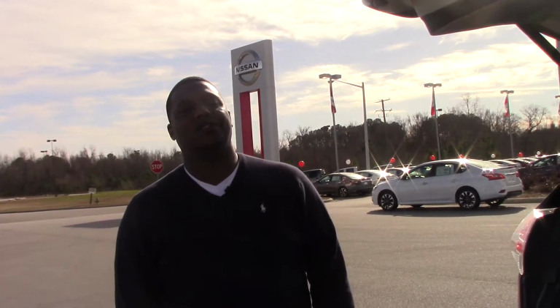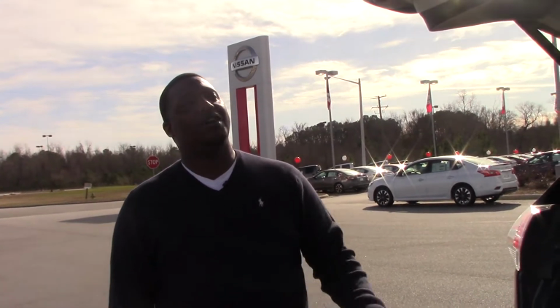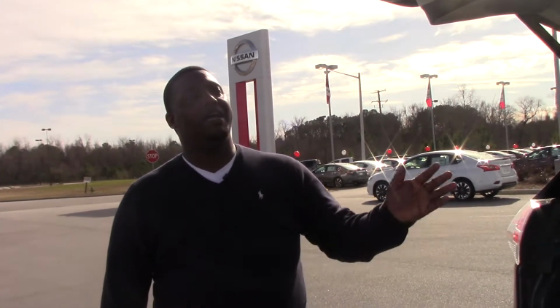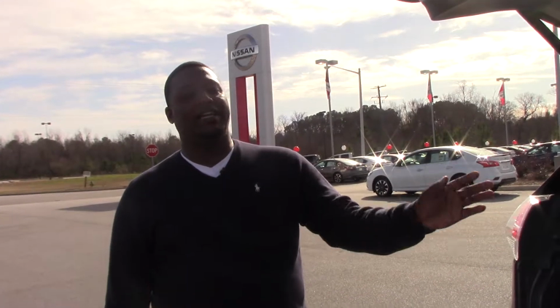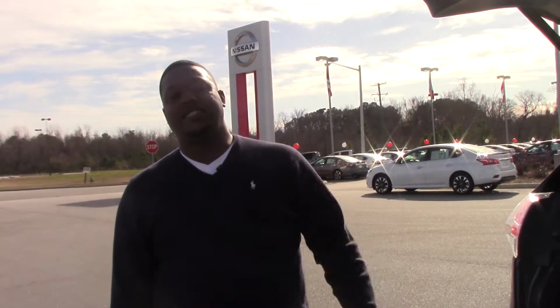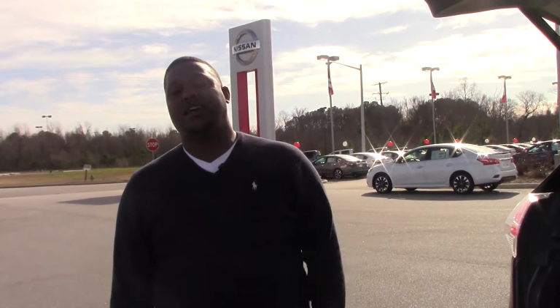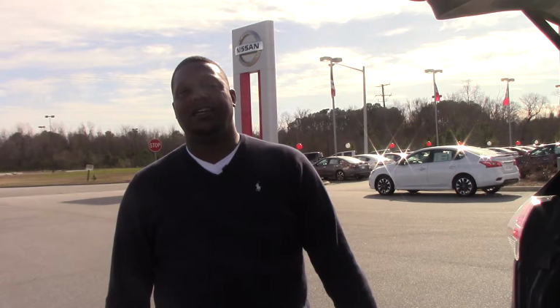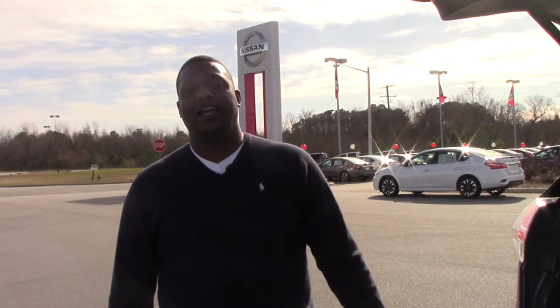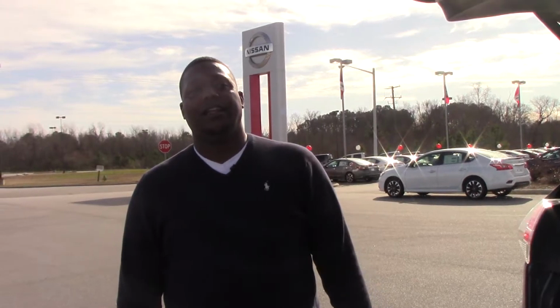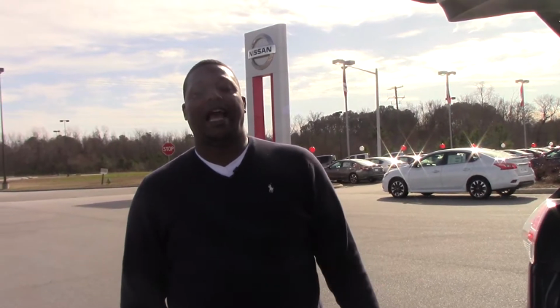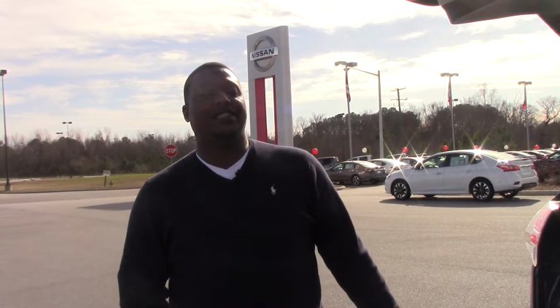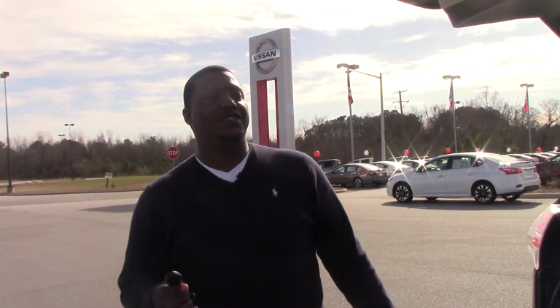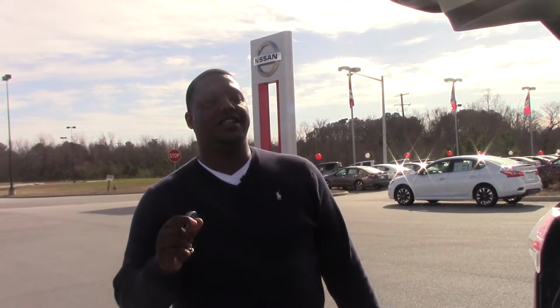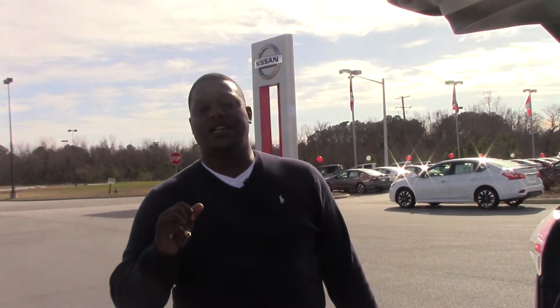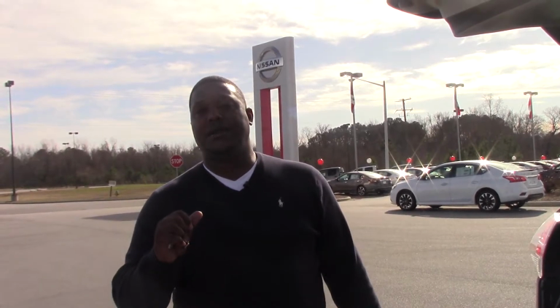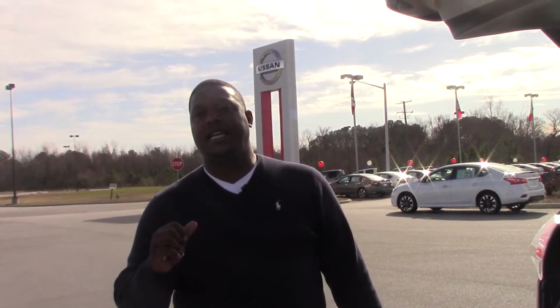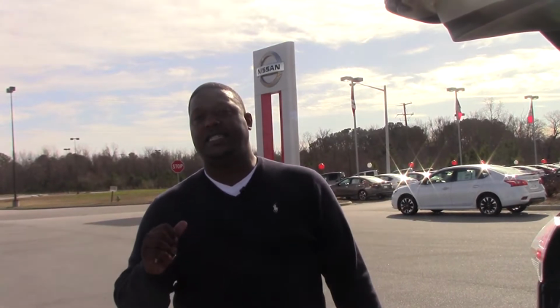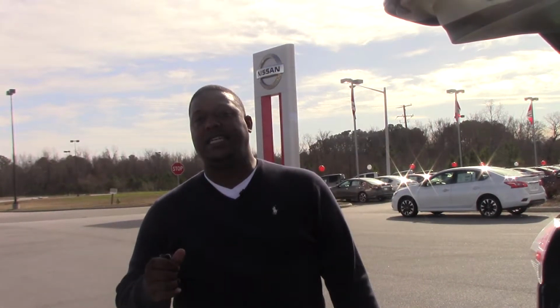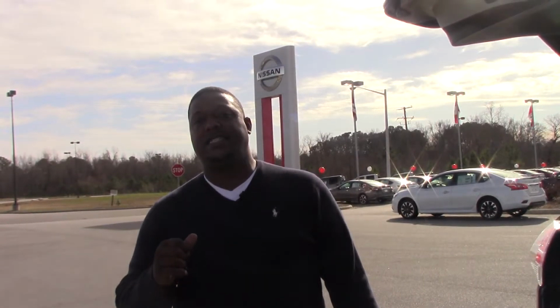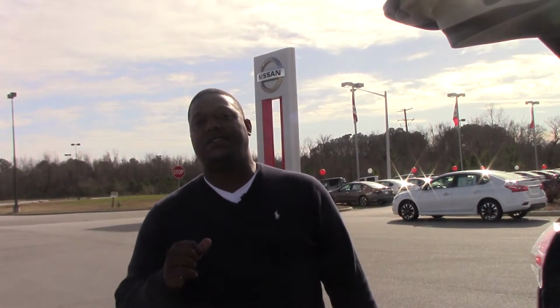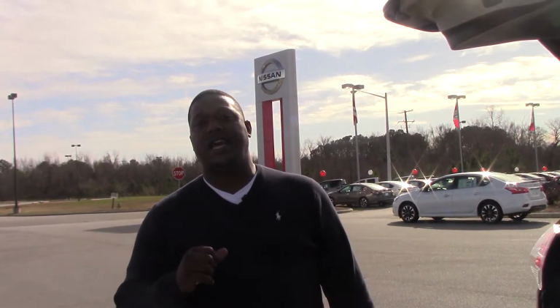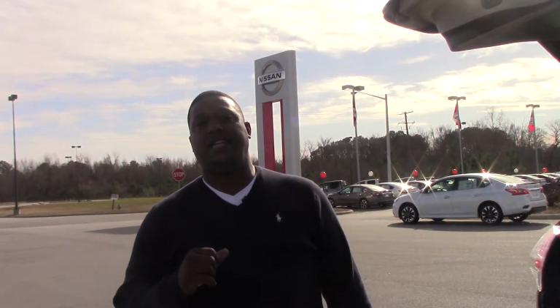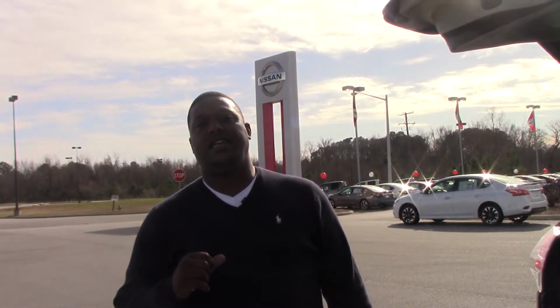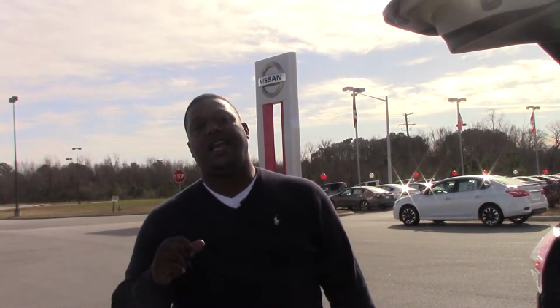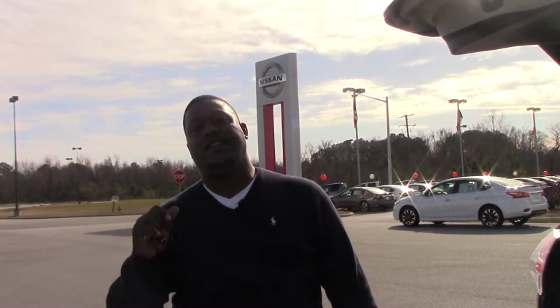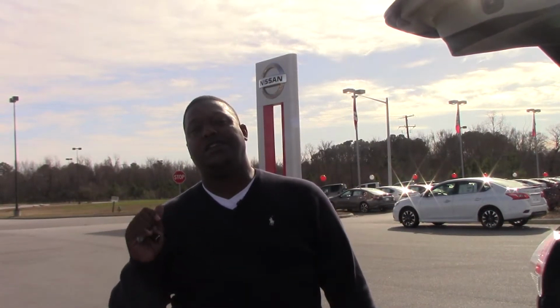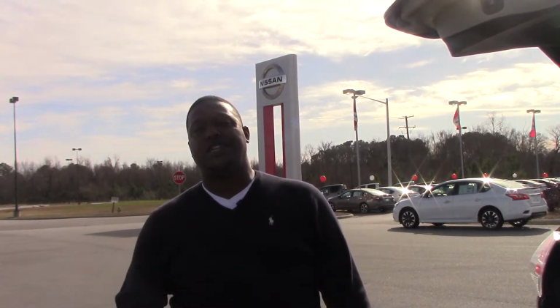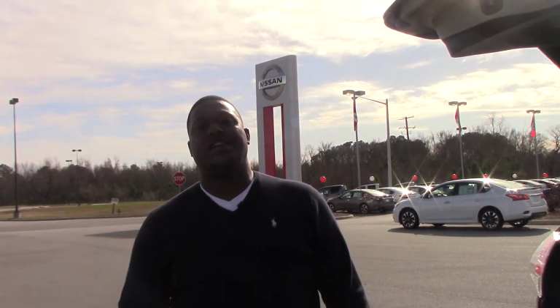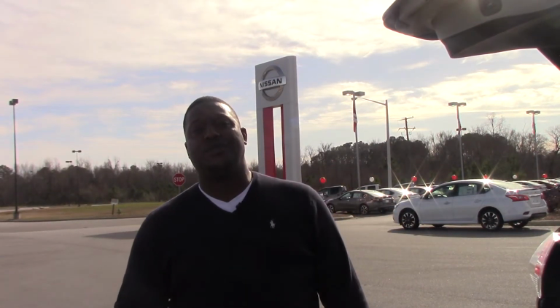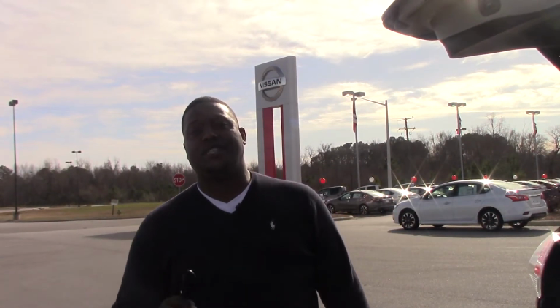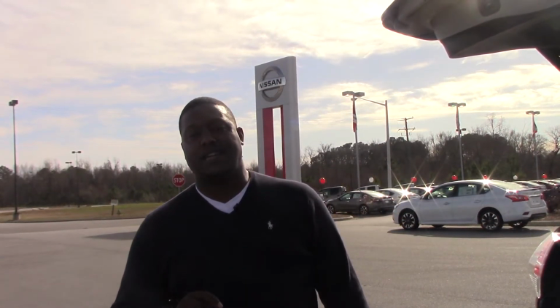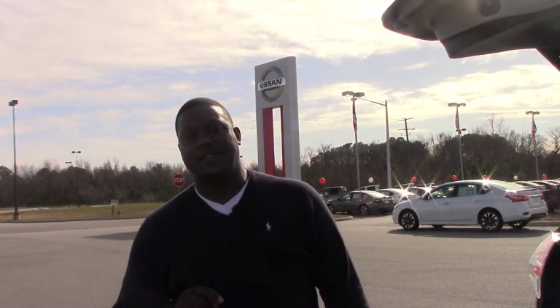So come down to Nissan. Ask for stock number N10790 and look for Donnell Reese. Thank you.